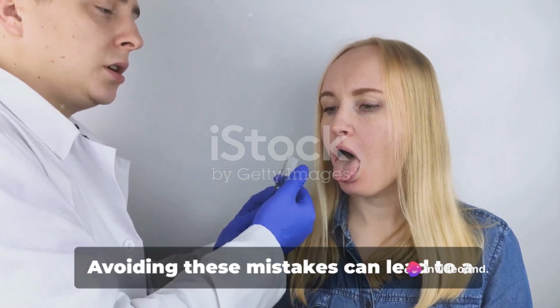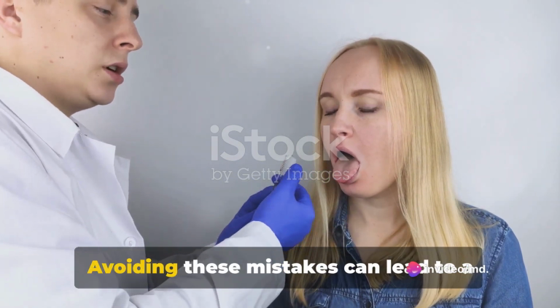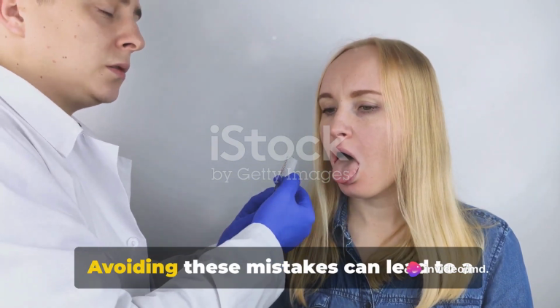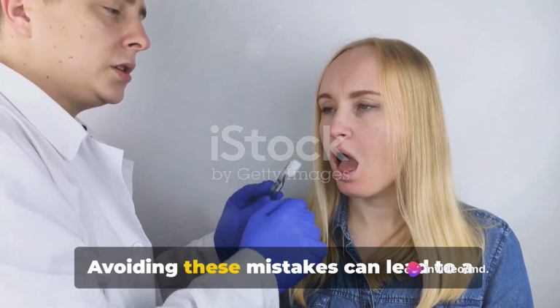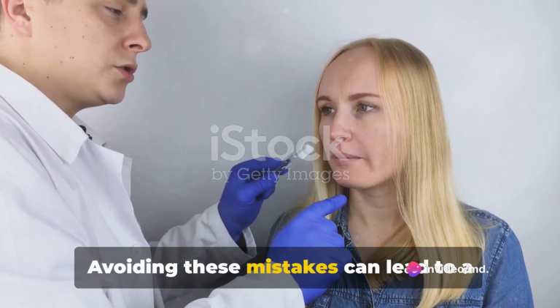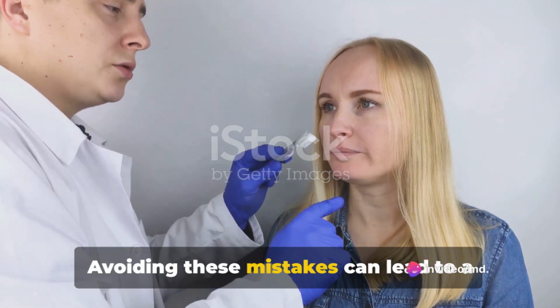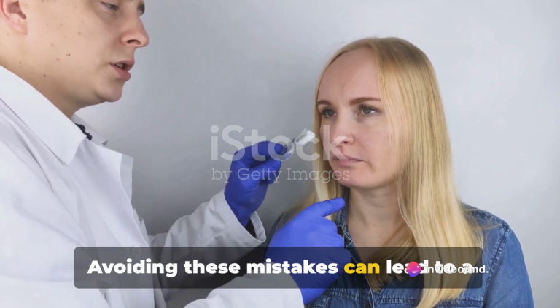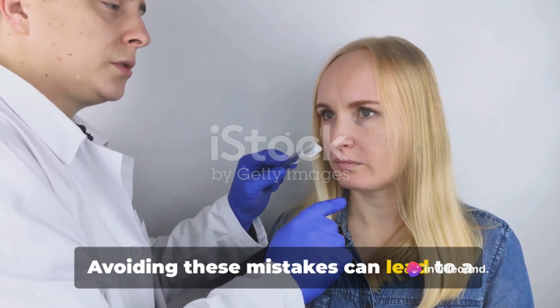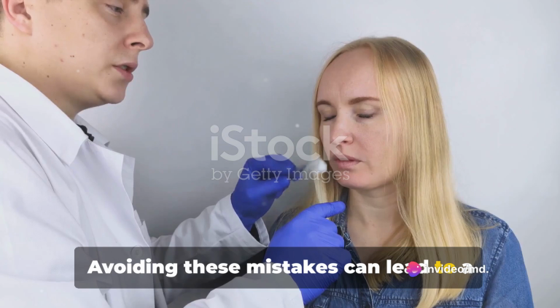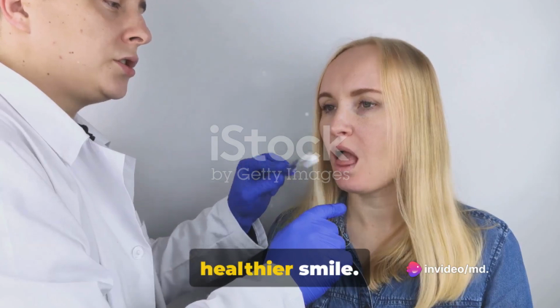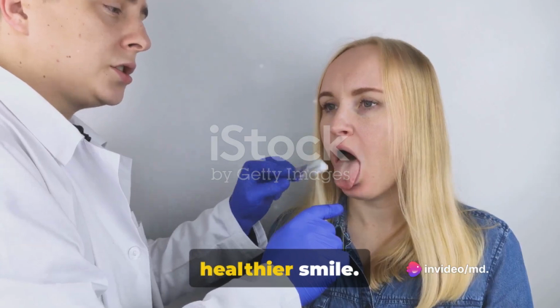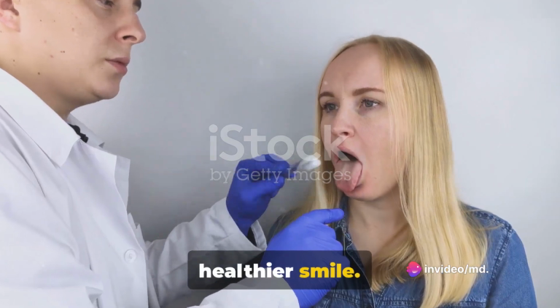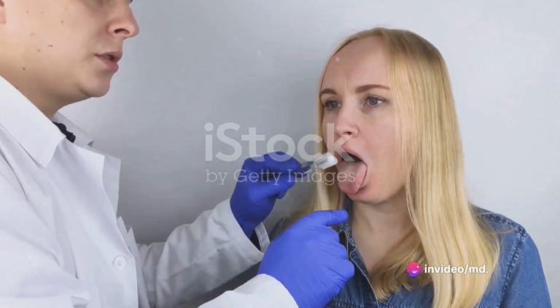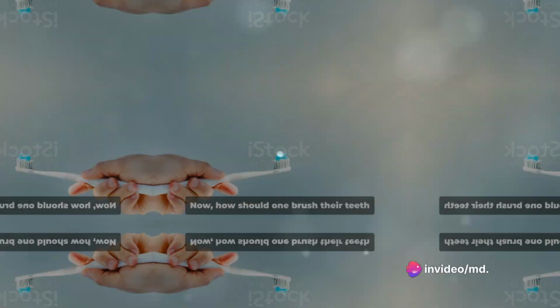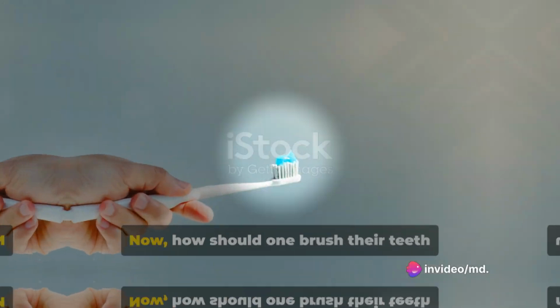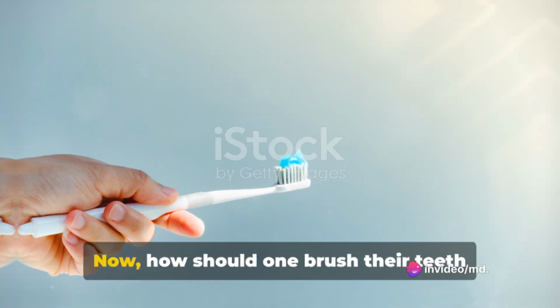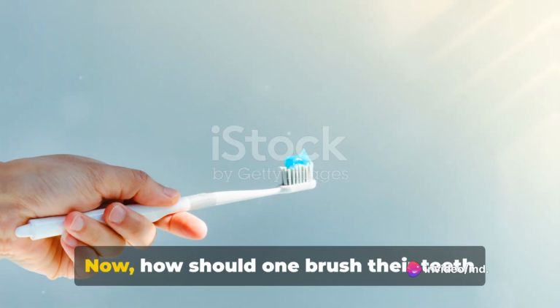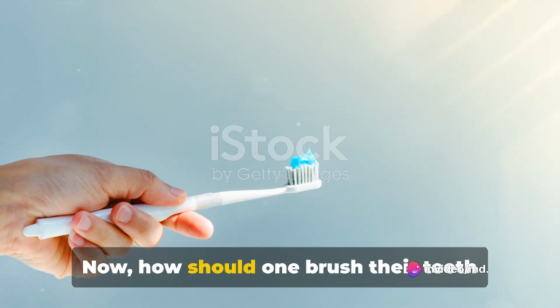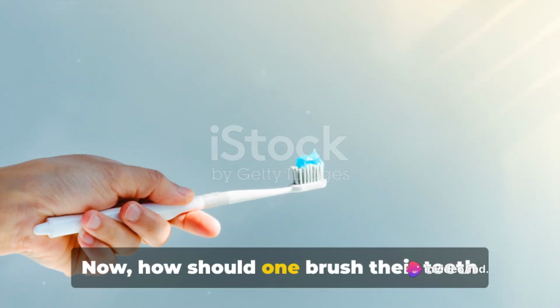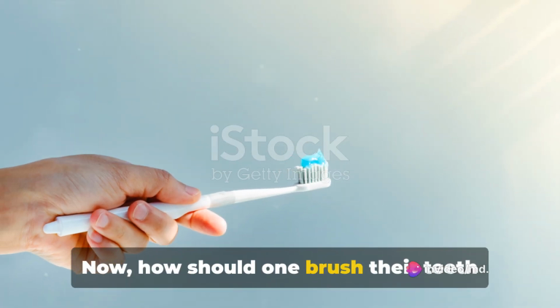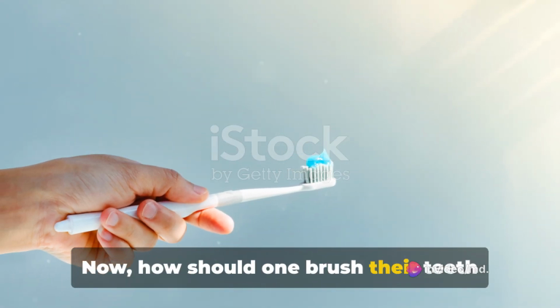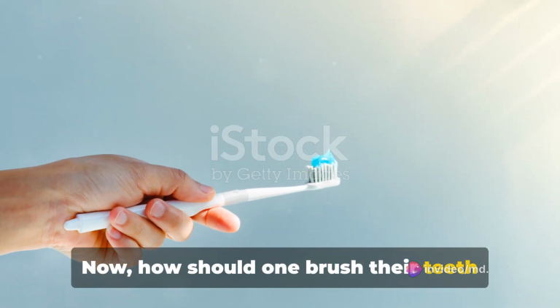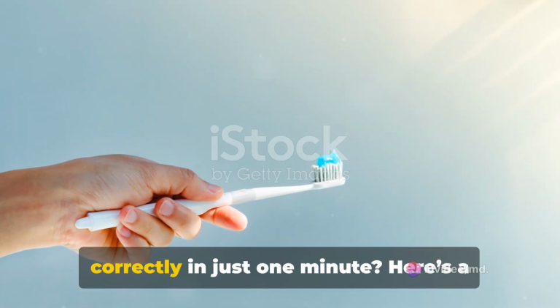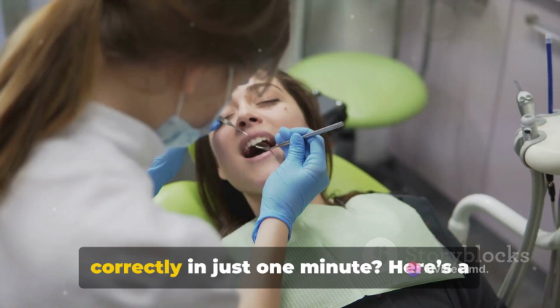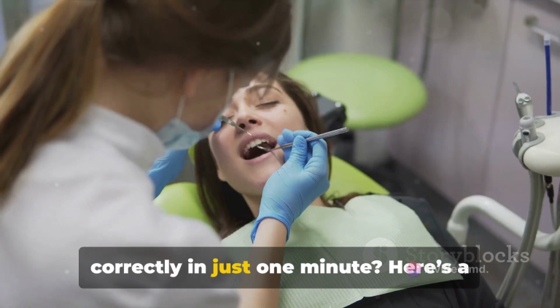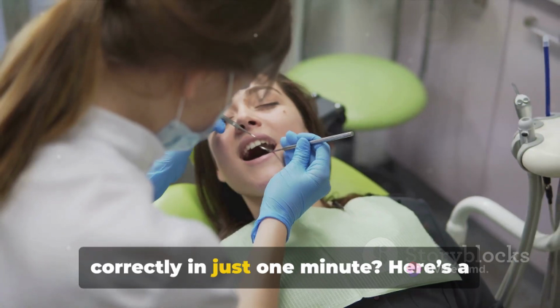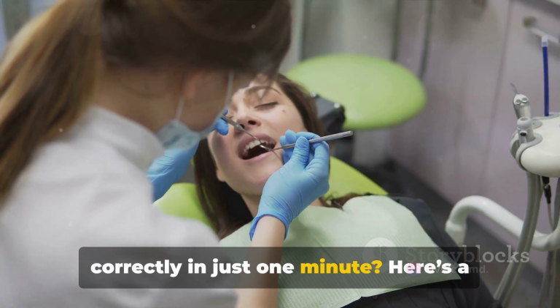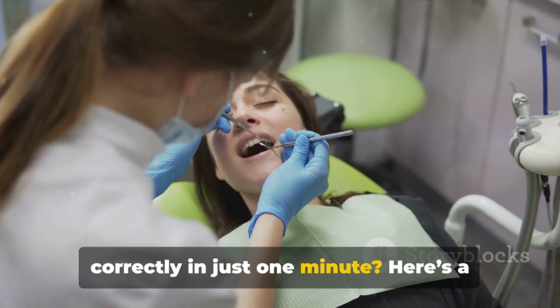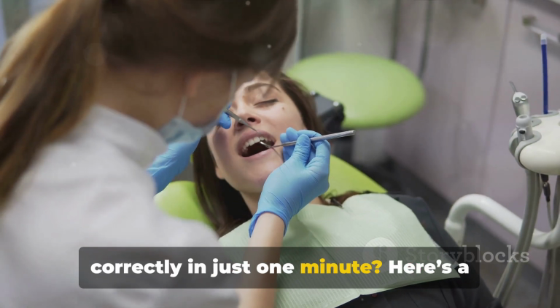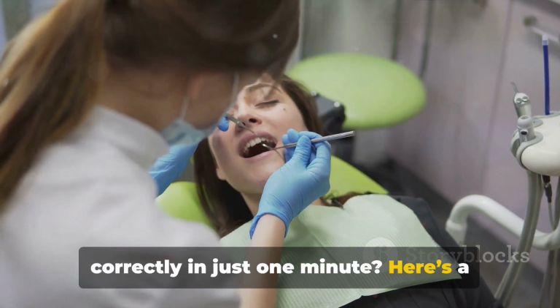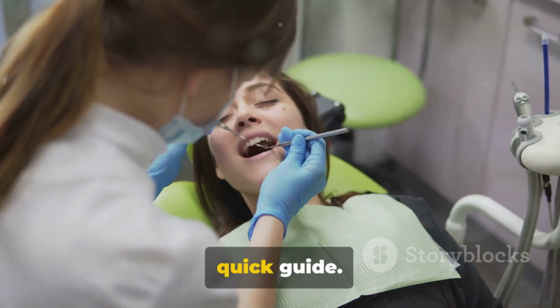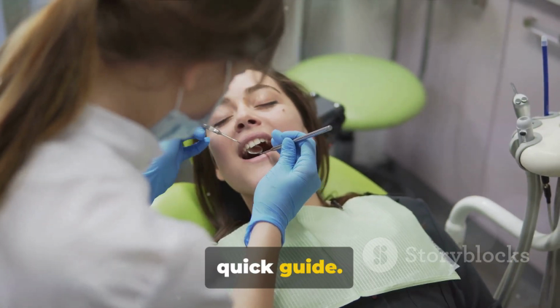Avoiding these mistakes can lead to a healthier smile. Now, how should one brush their teeth correctly in just one minute? Here's a quick guide.